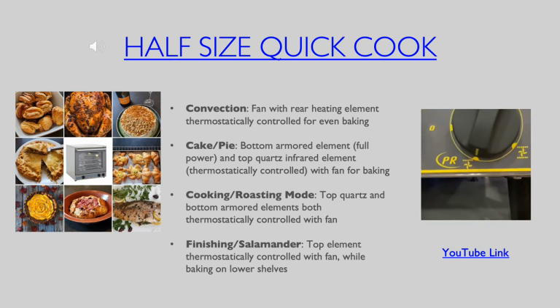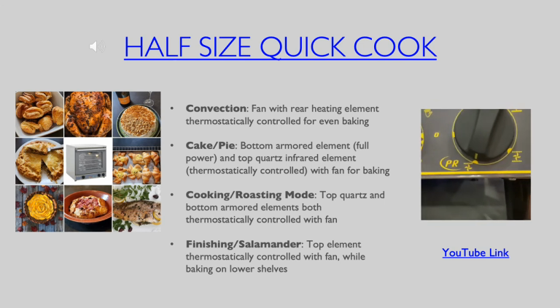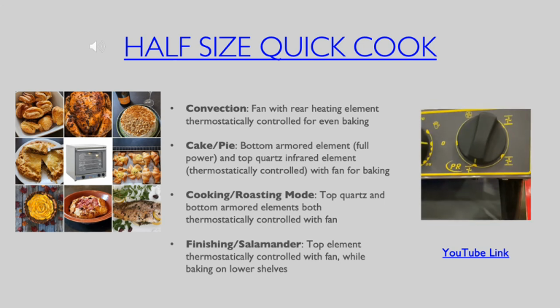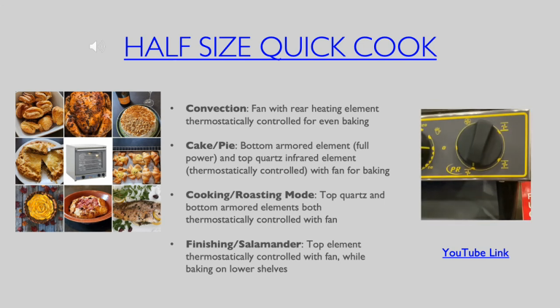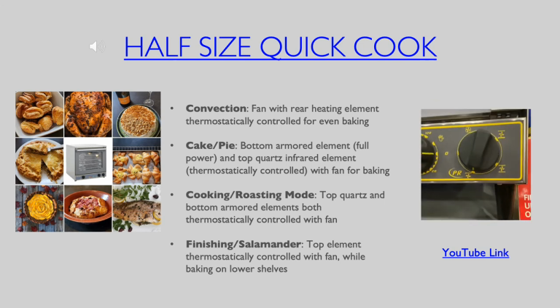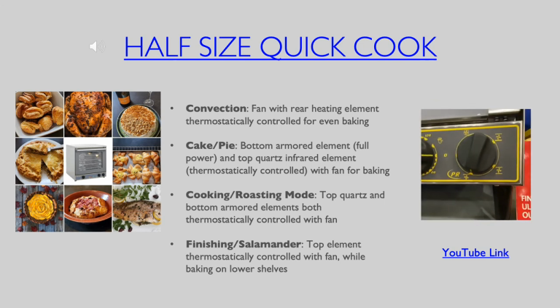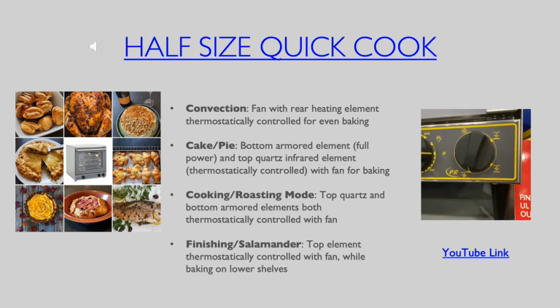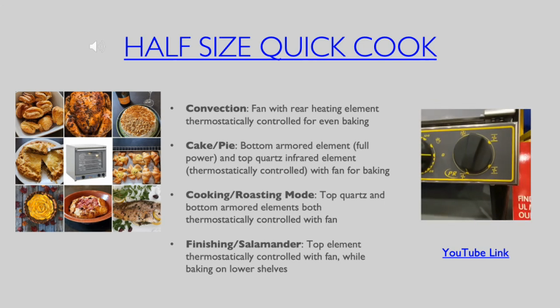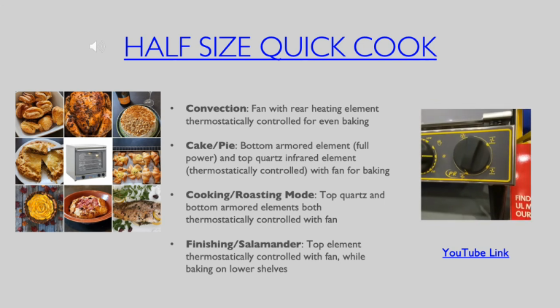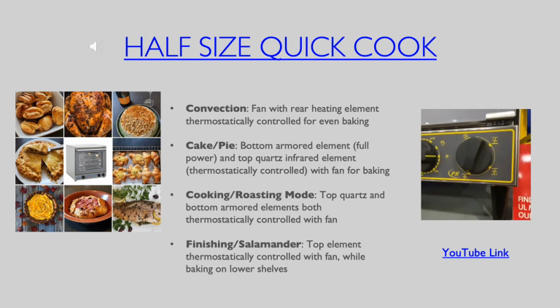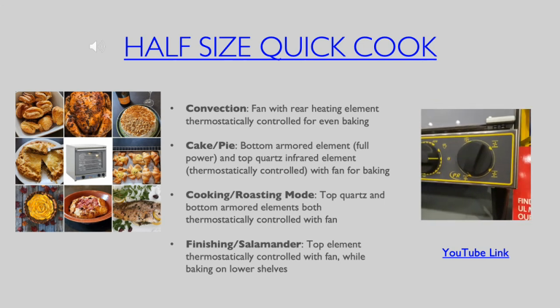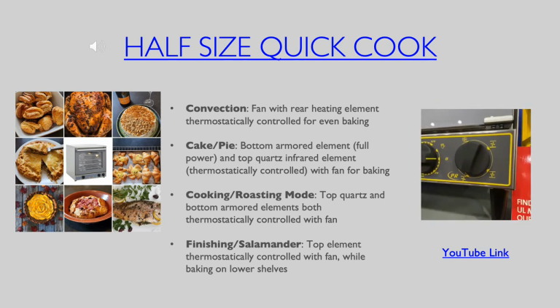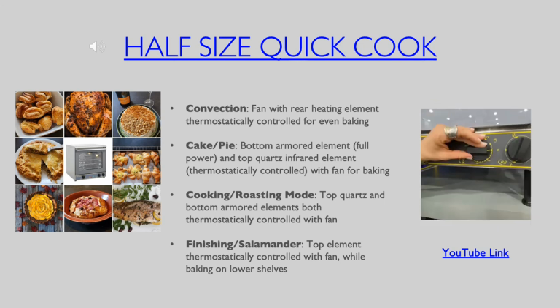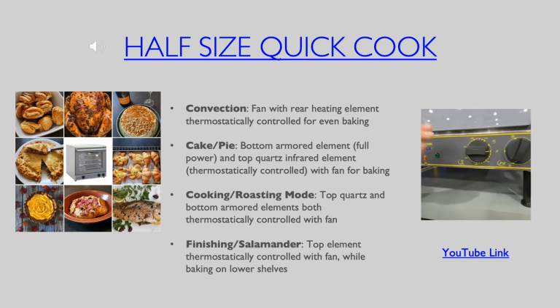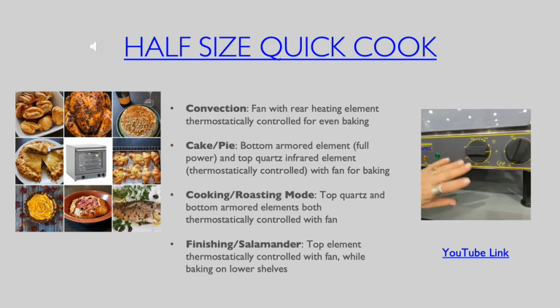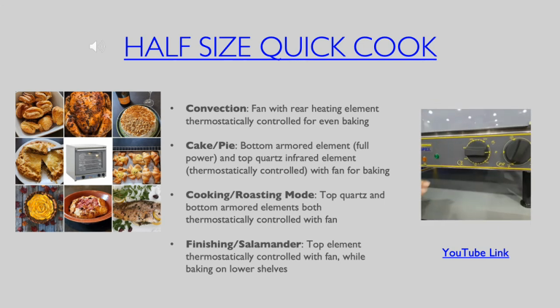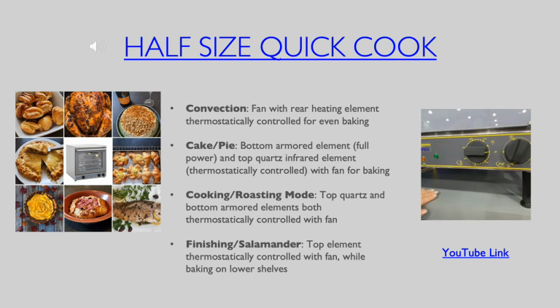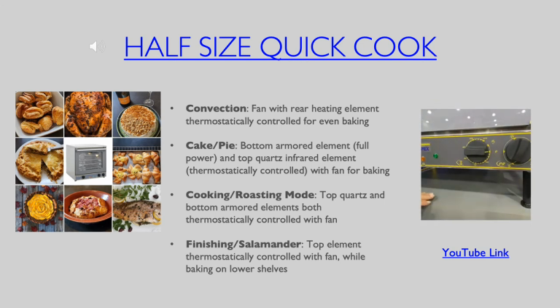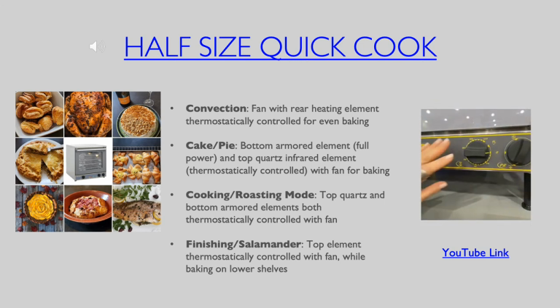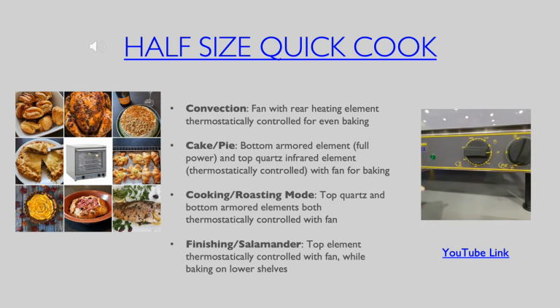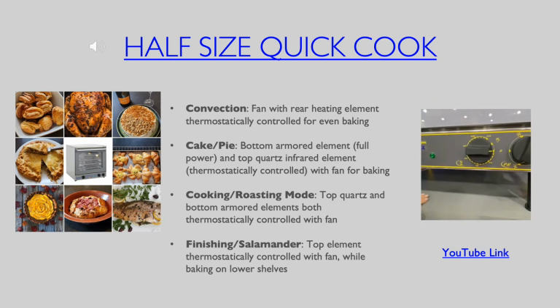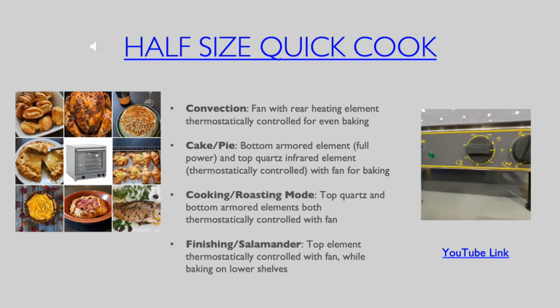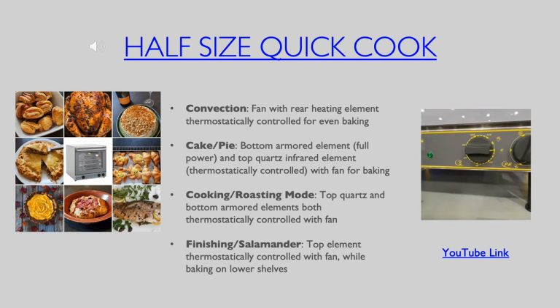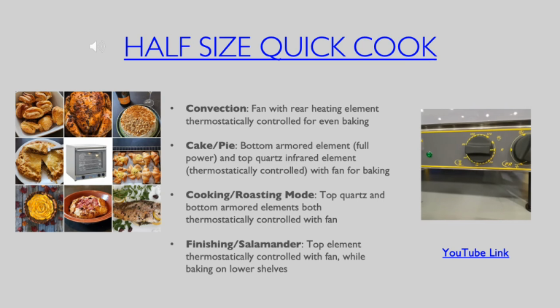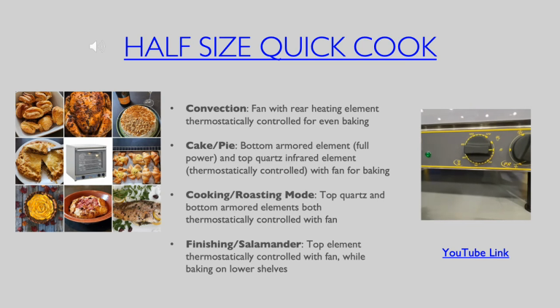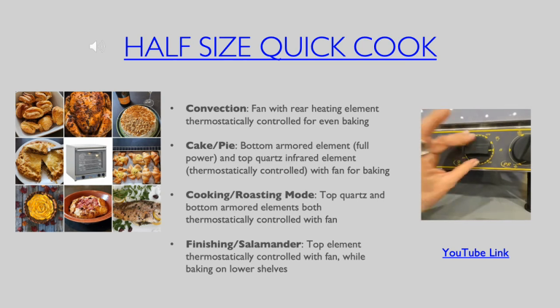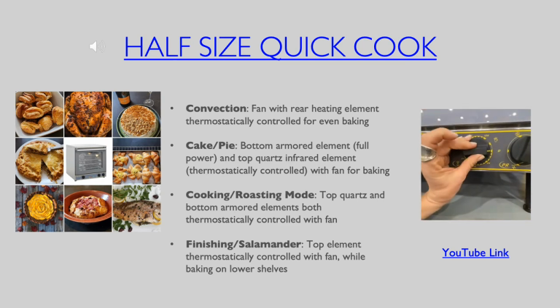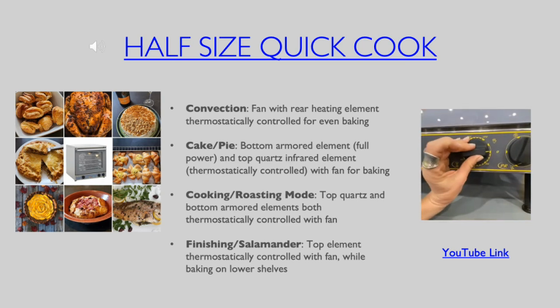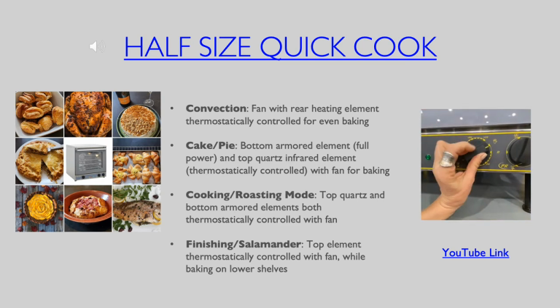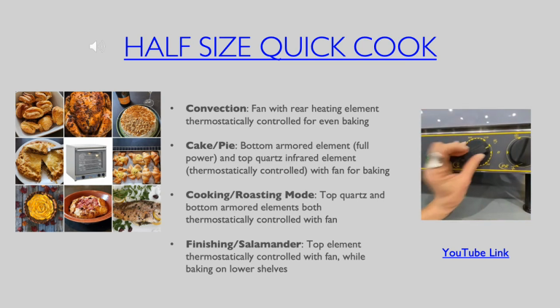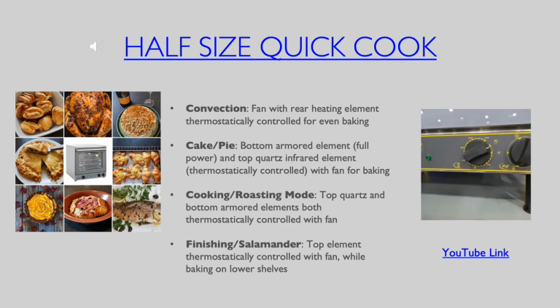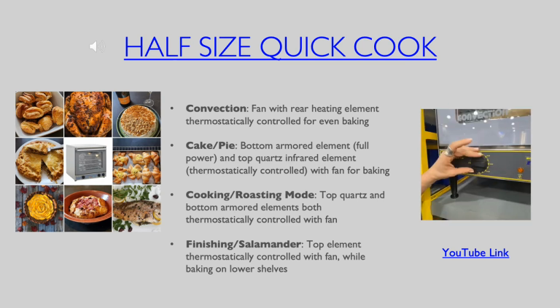From pastries and appetizers to meat and fish, as well as pies and lasagnas, this oven does it all.